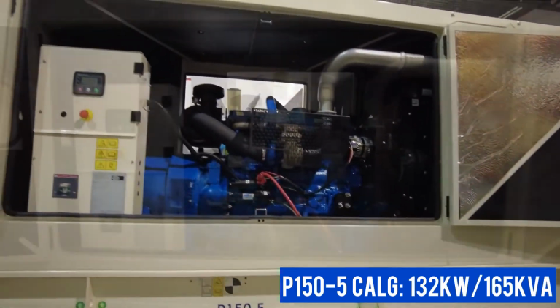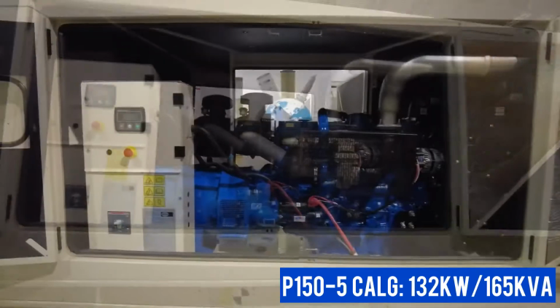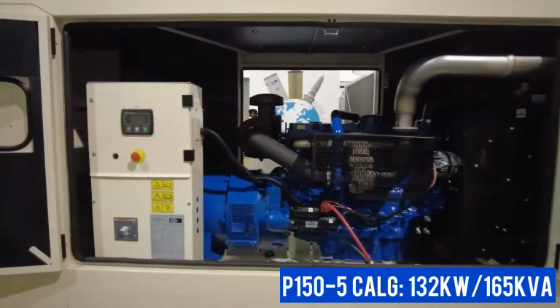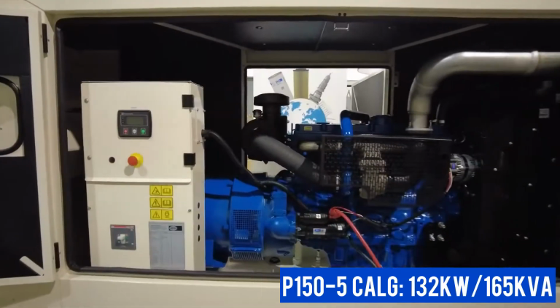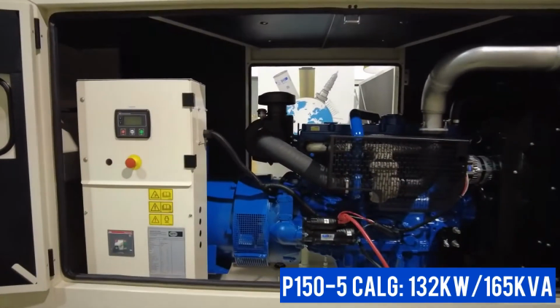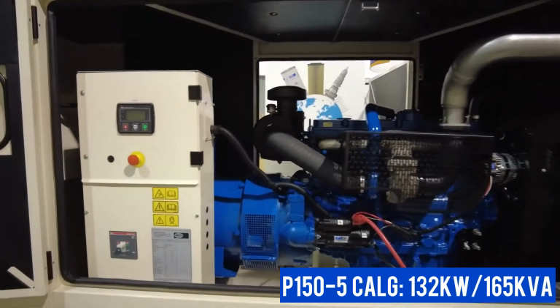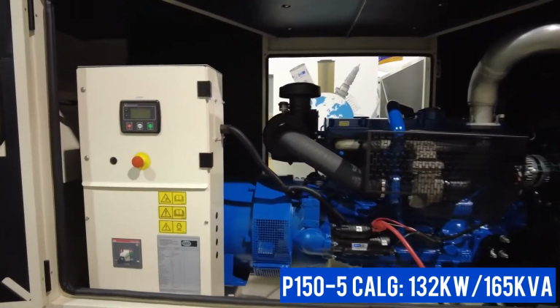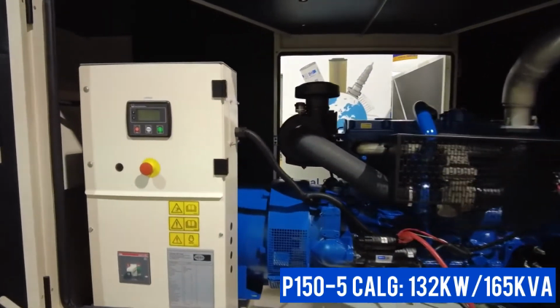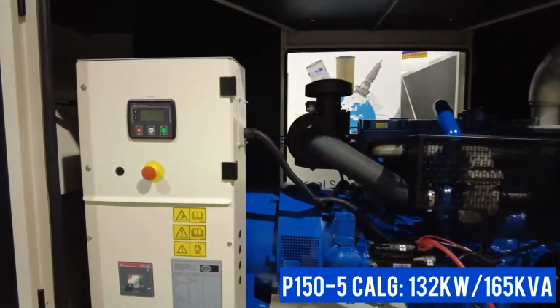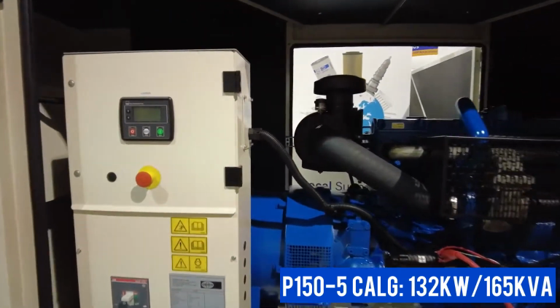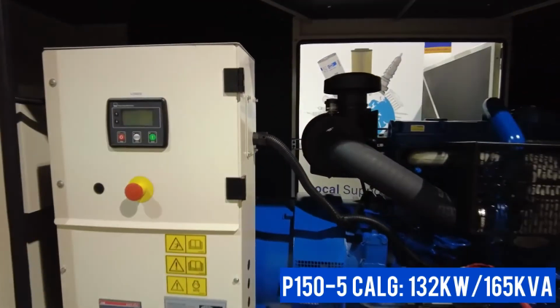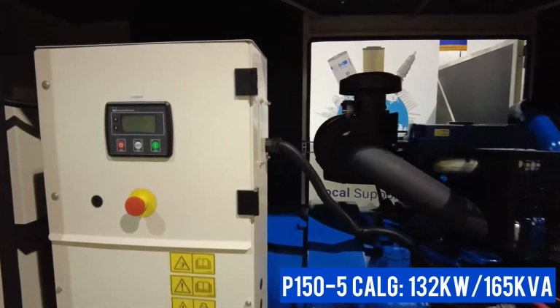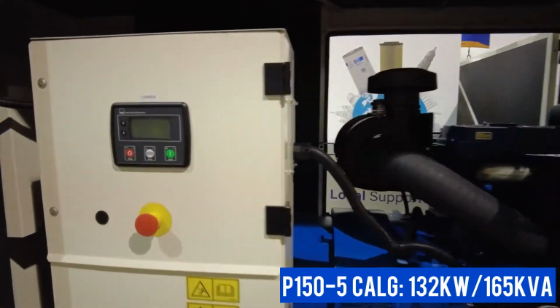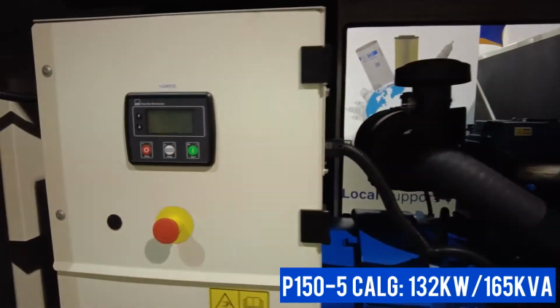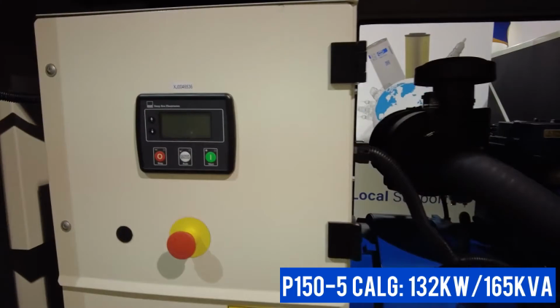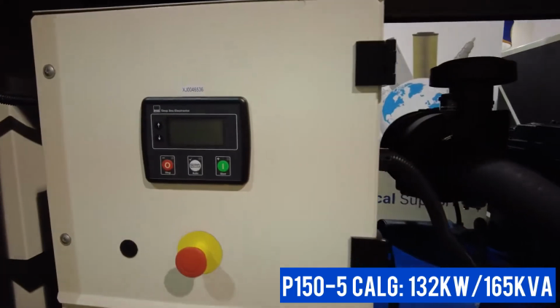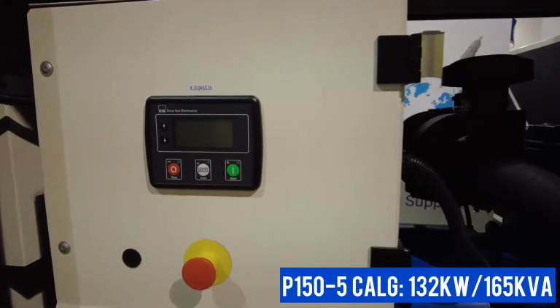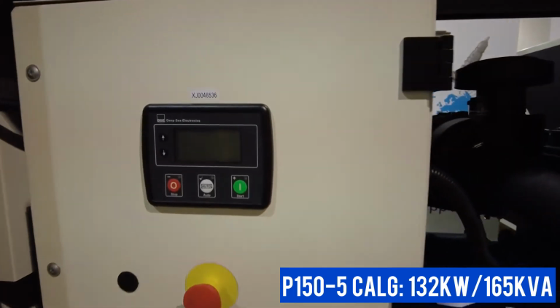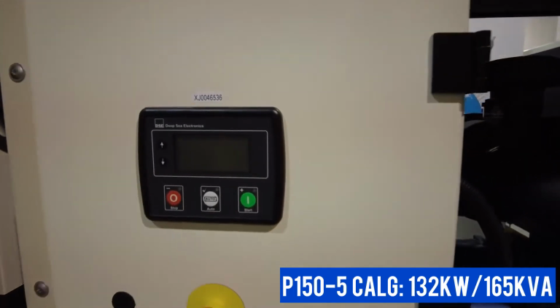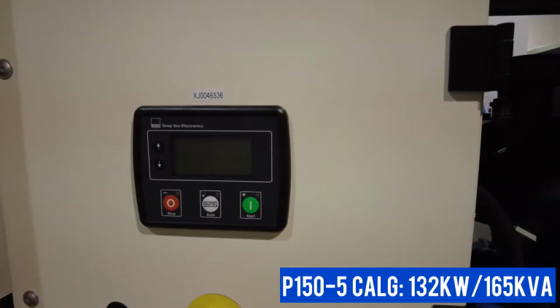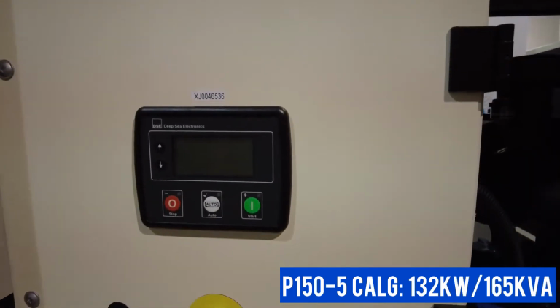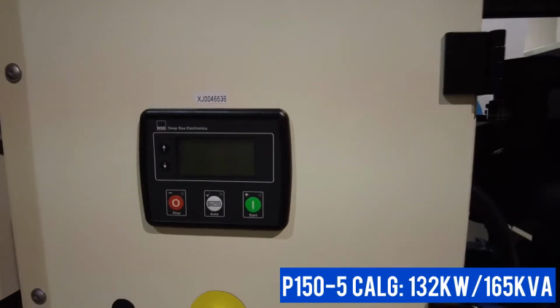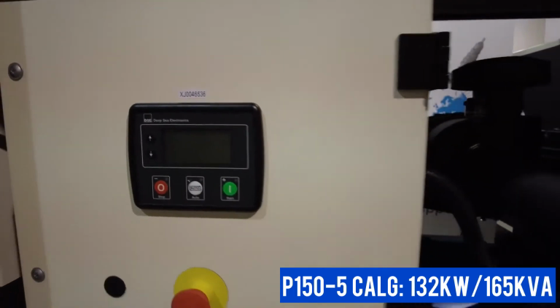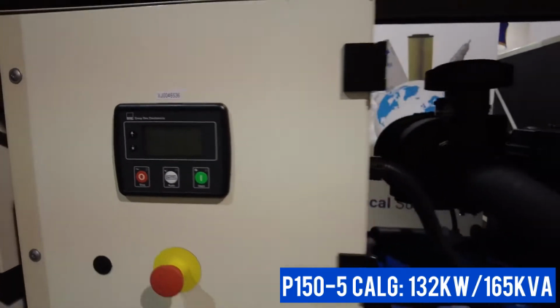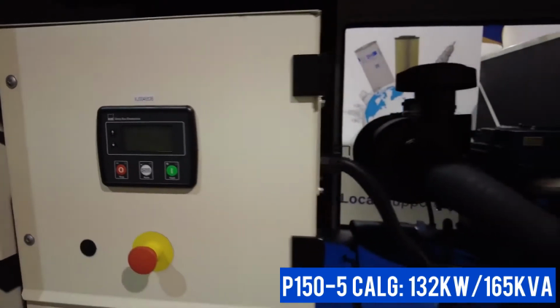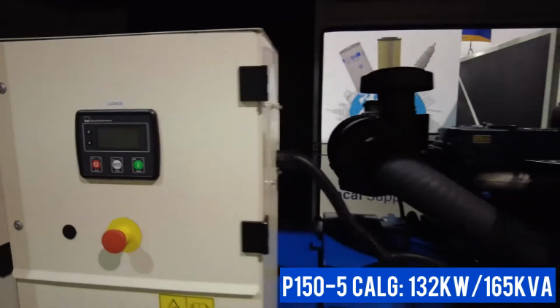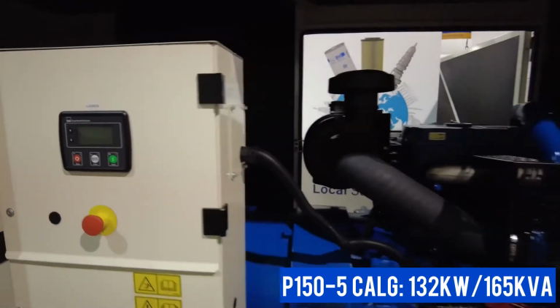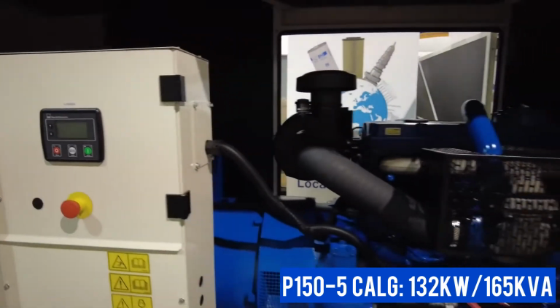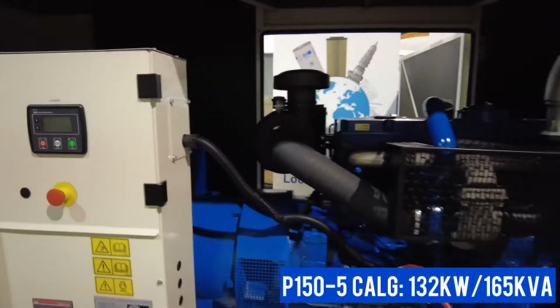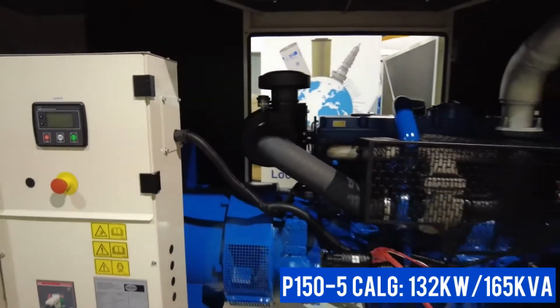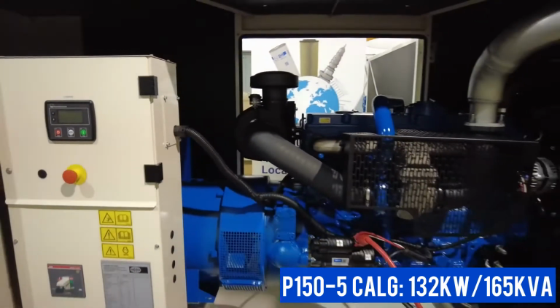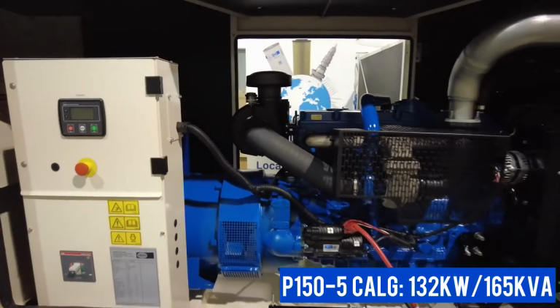The Deep-C control panel is easy to operate and can be upgraded for remote monitoring via GSM or Ethernet connection.